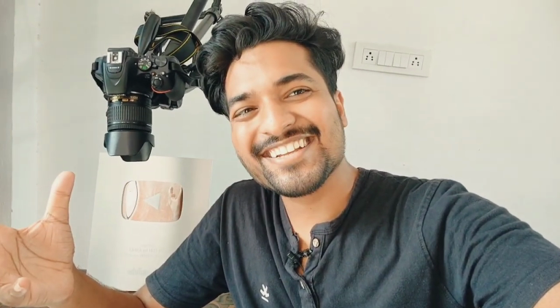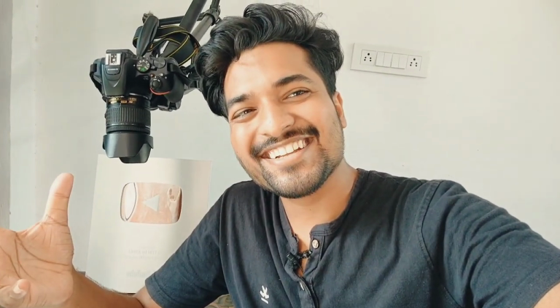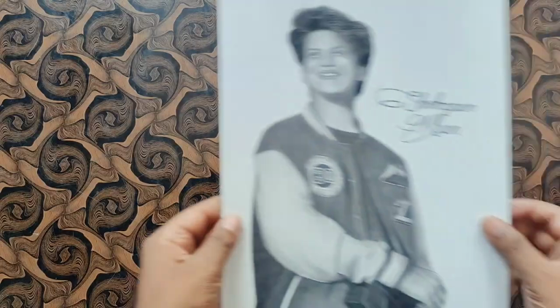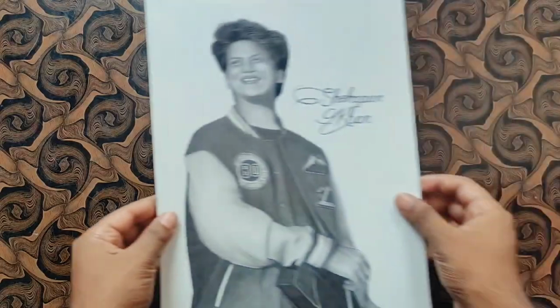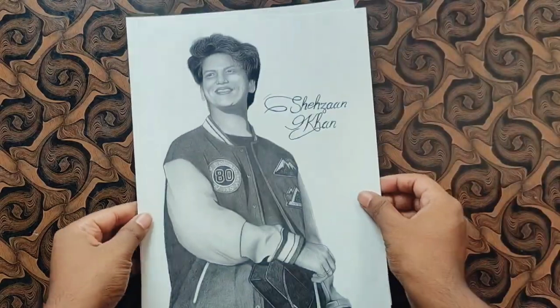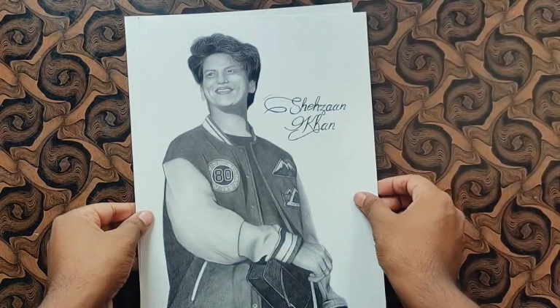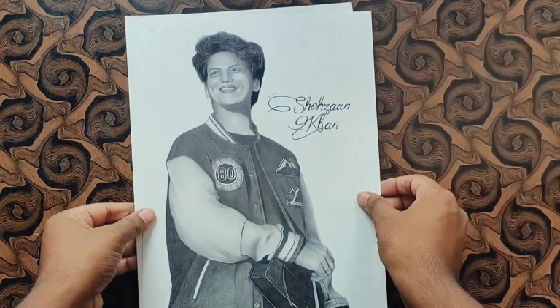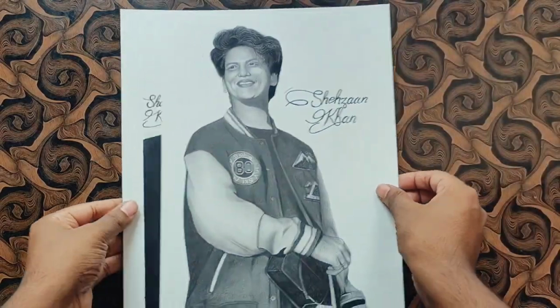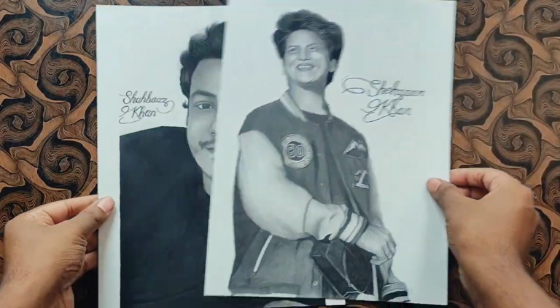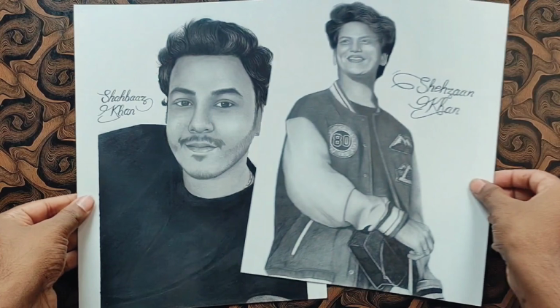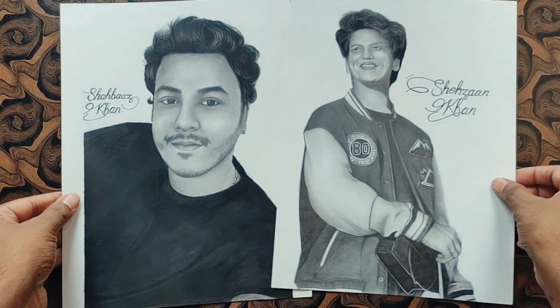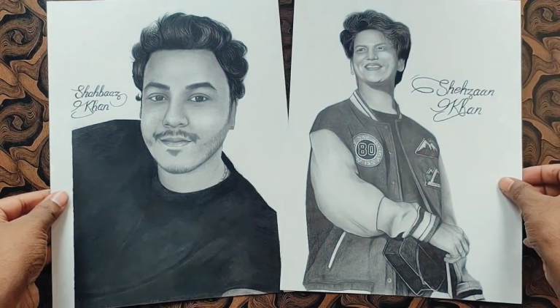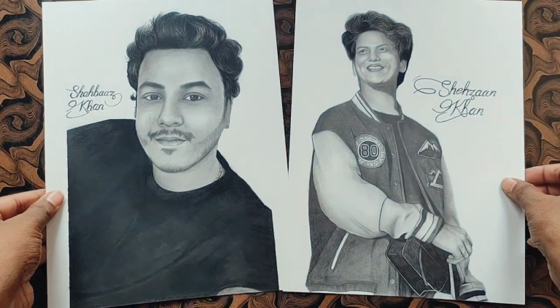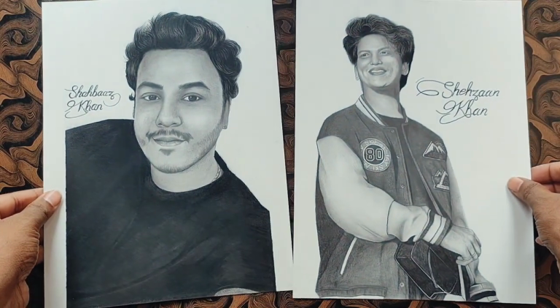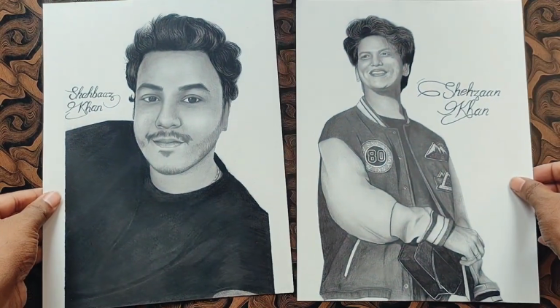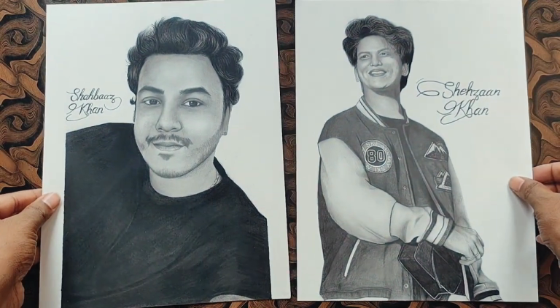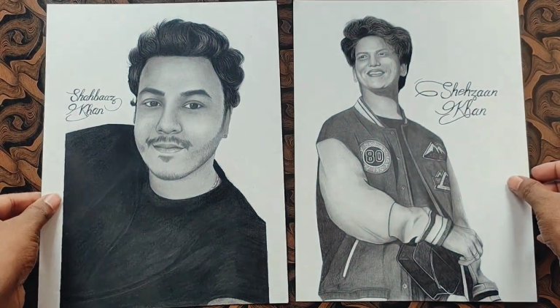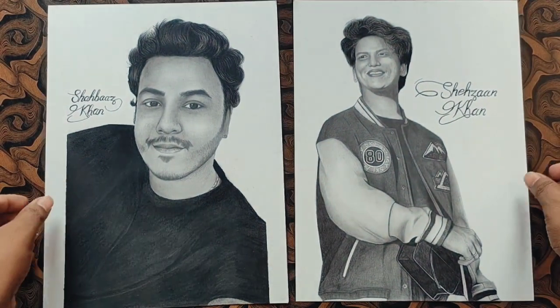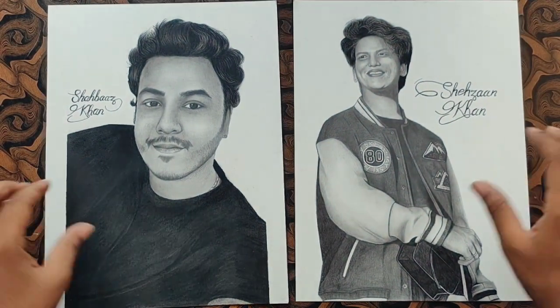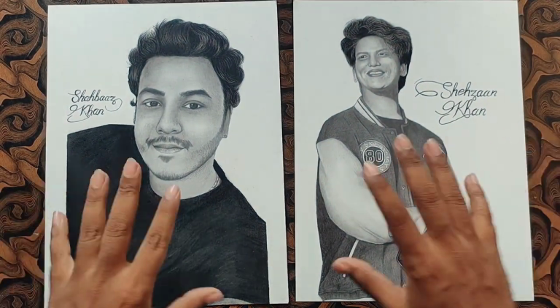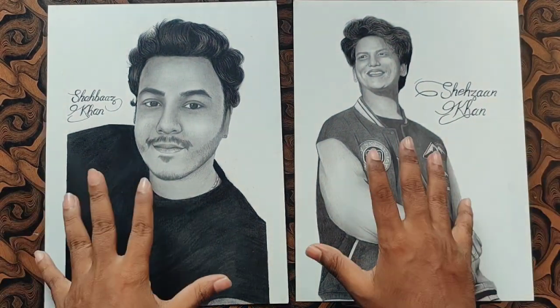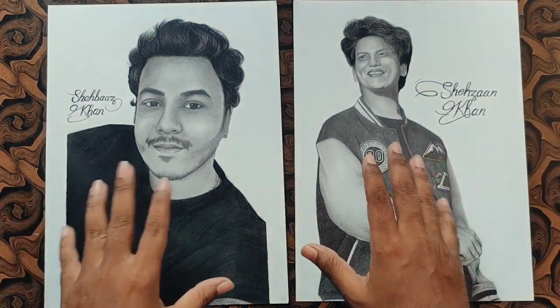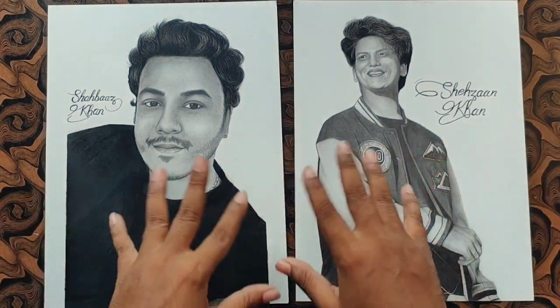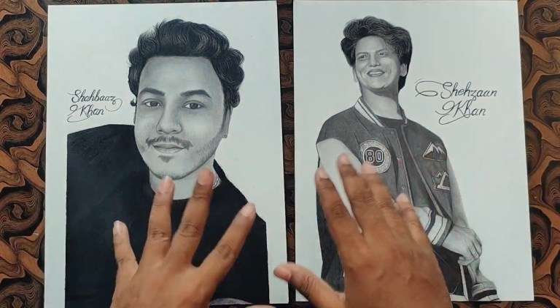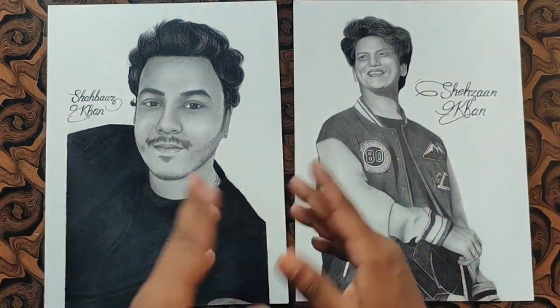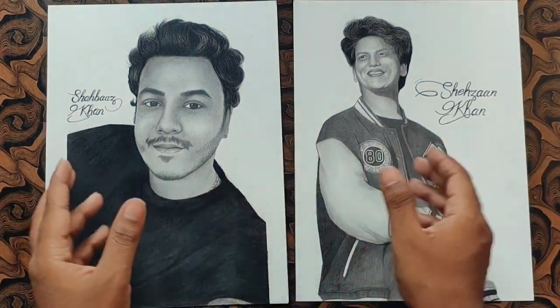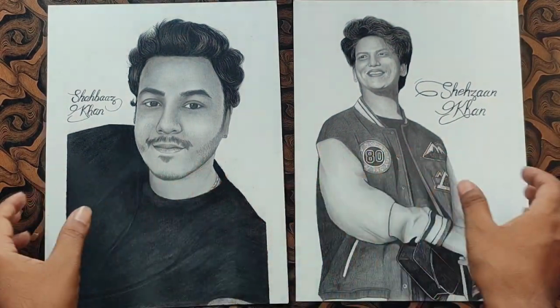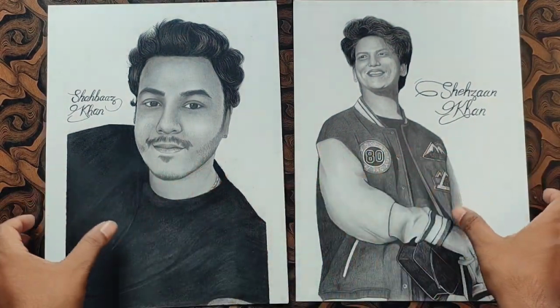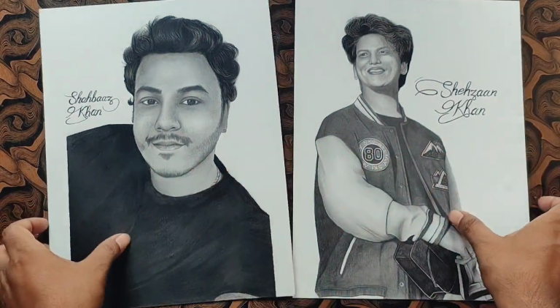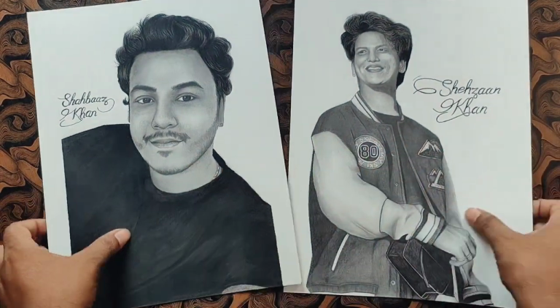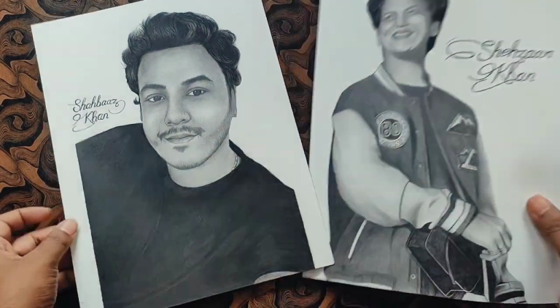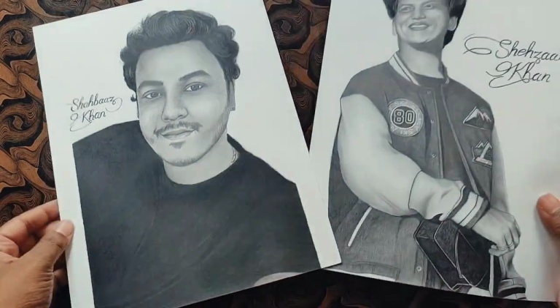So guys, these are two sketches that I had made as commission work. Now I have to pack them and send them.